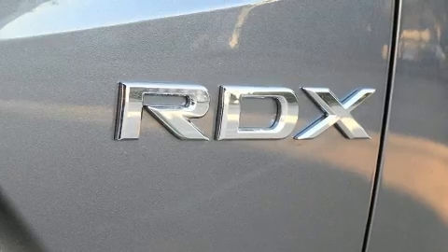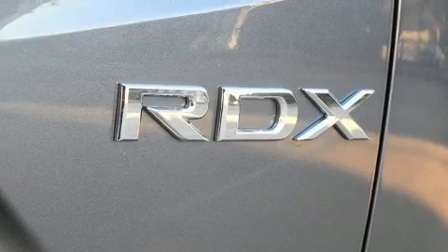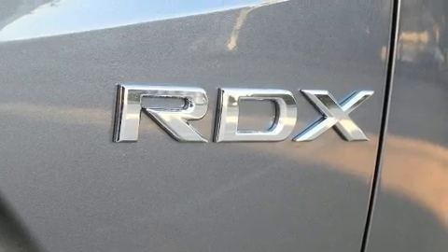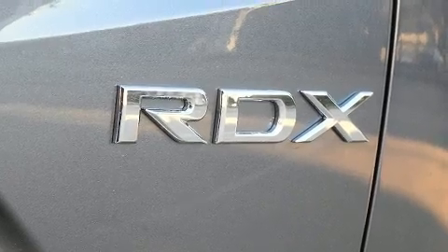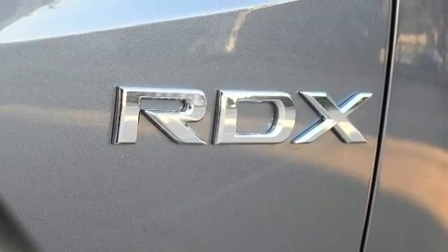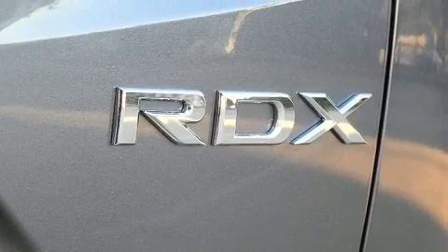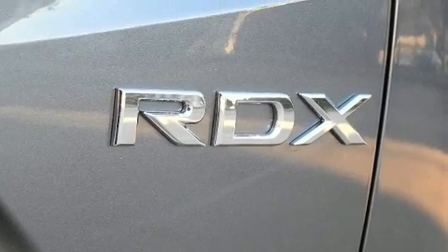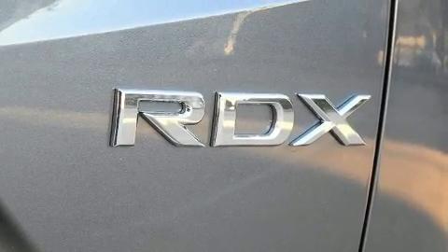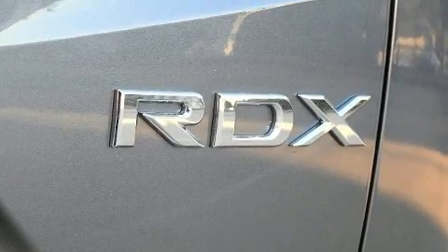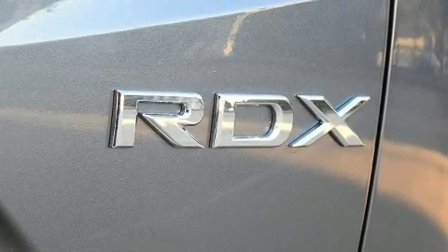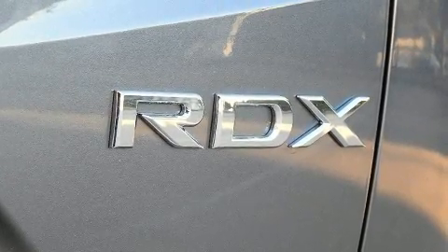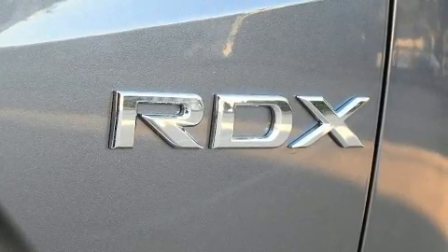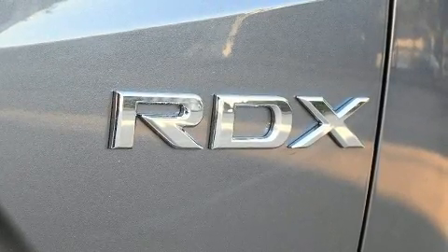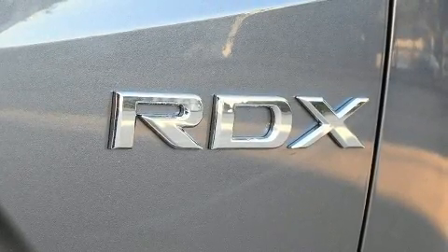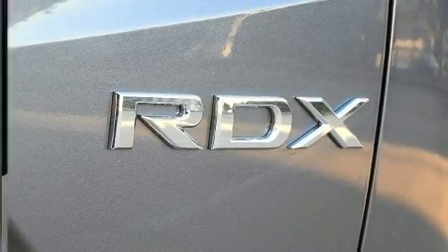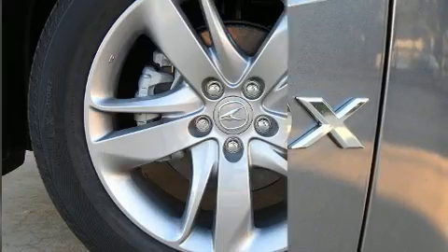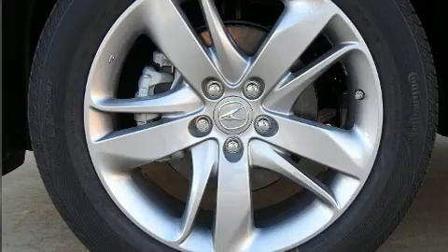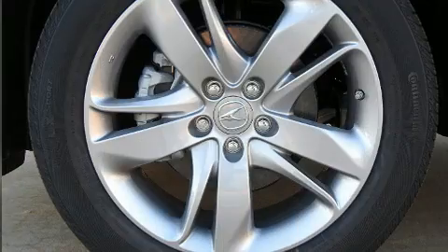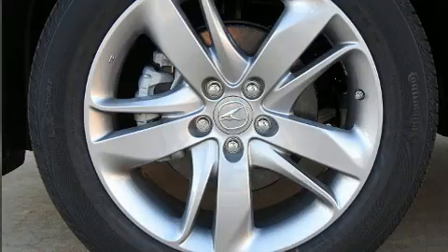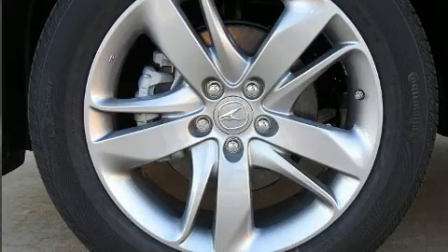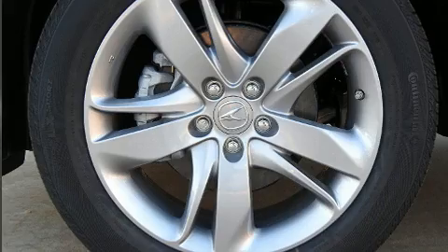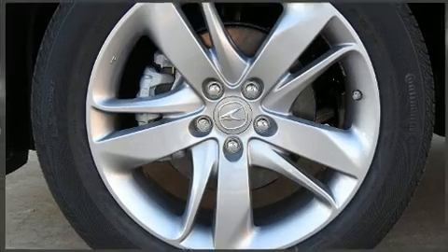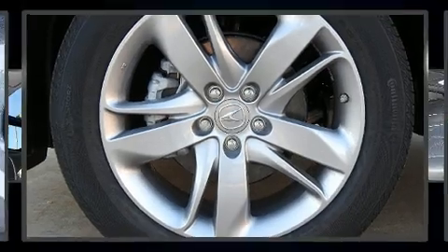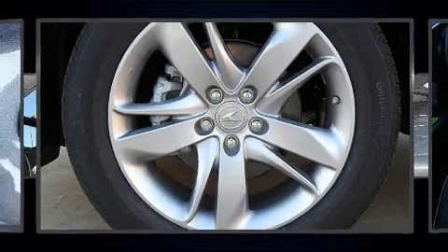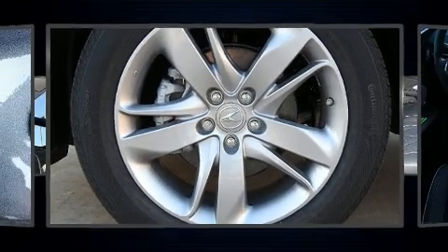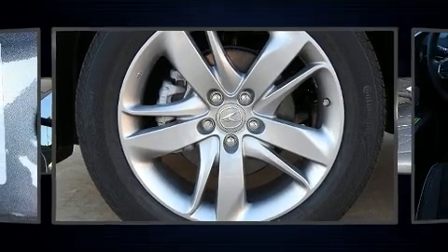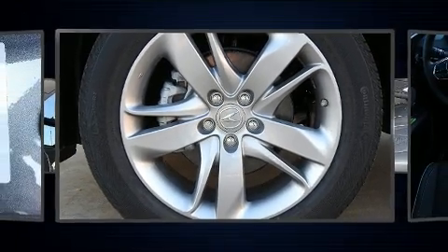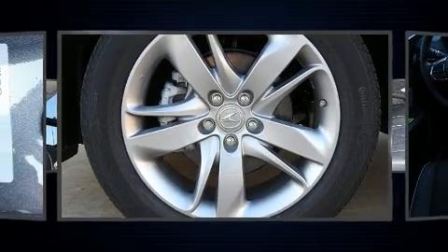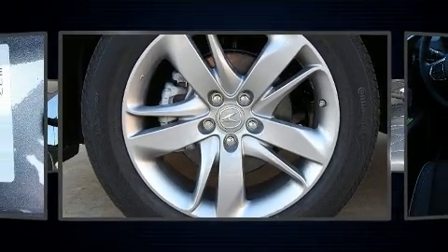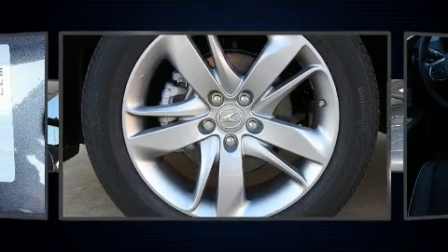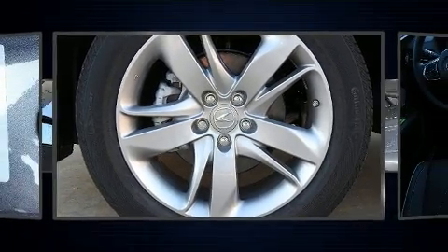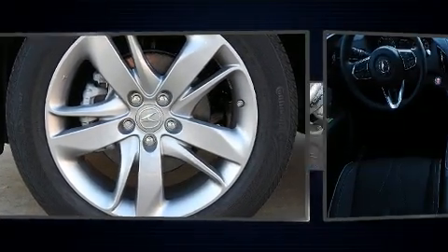Top features include power front seats, heated and ventilated seats, power moonroof, and leather upholstery.